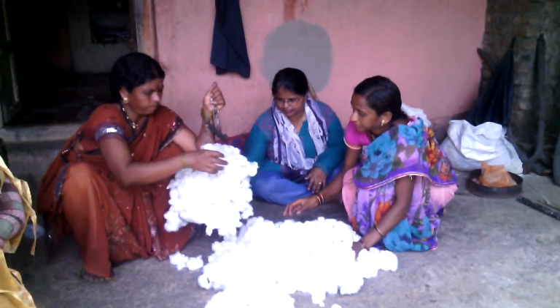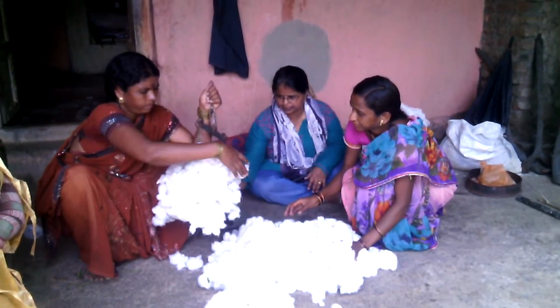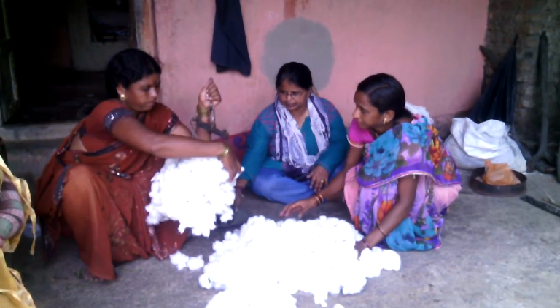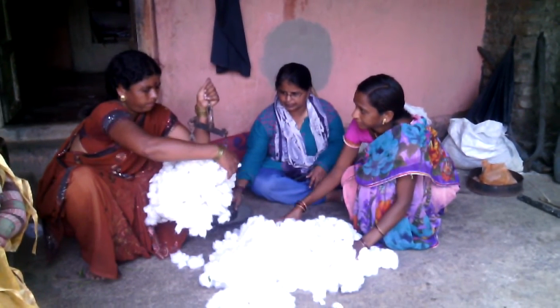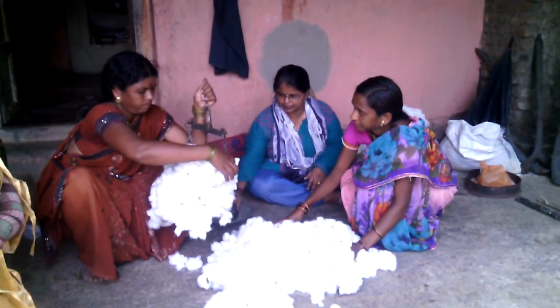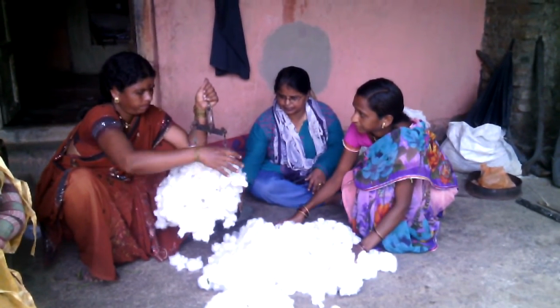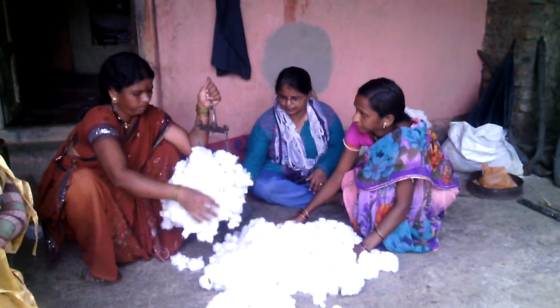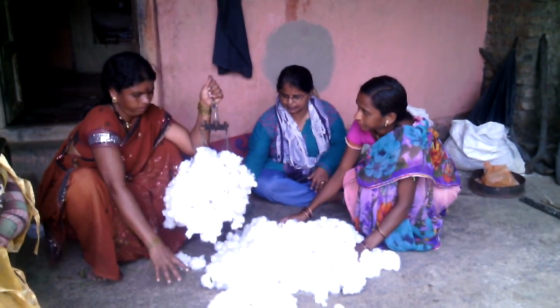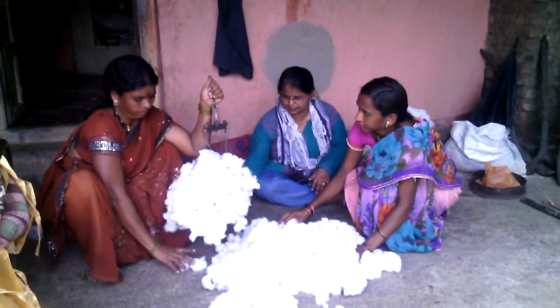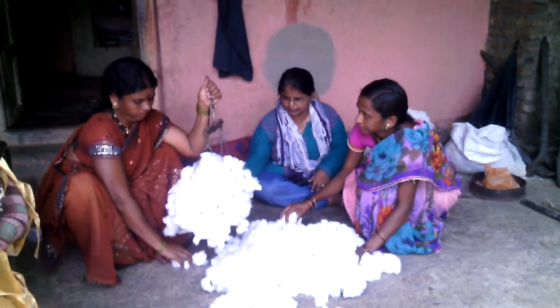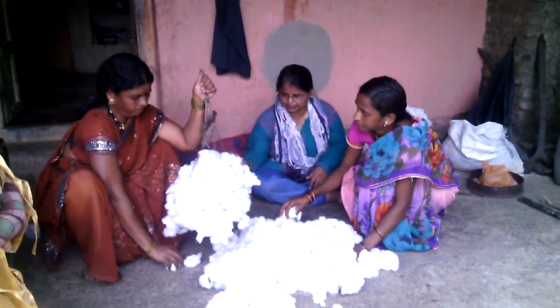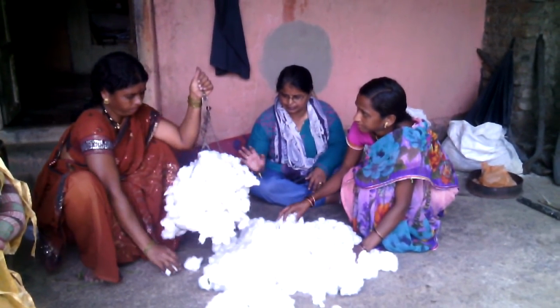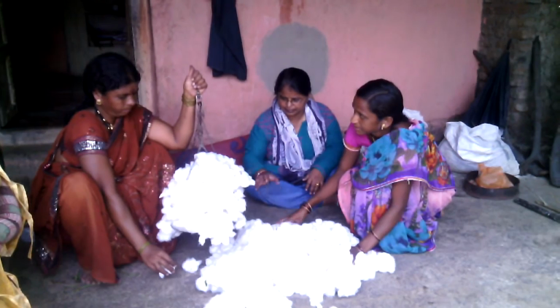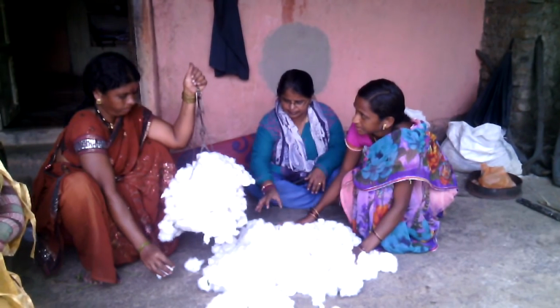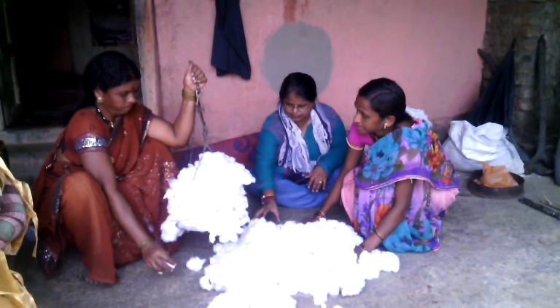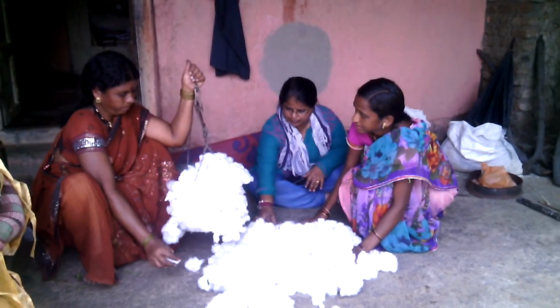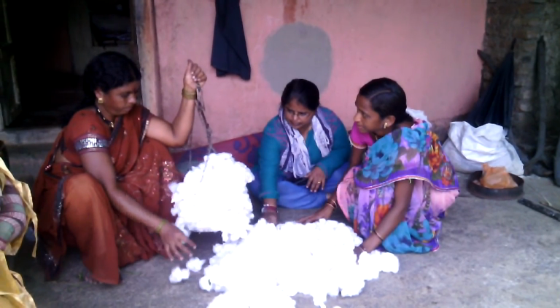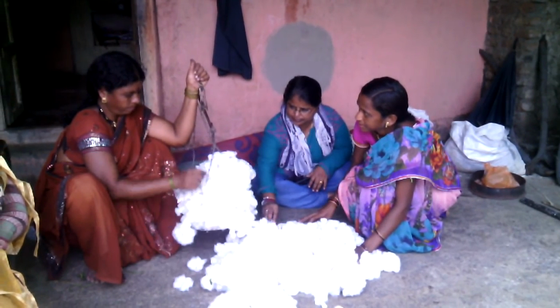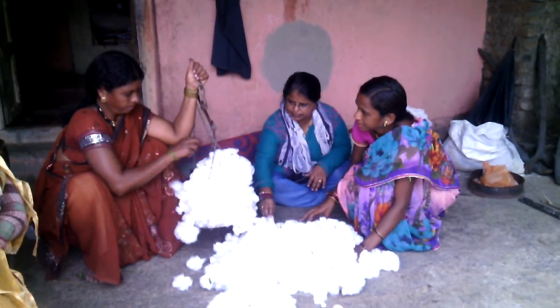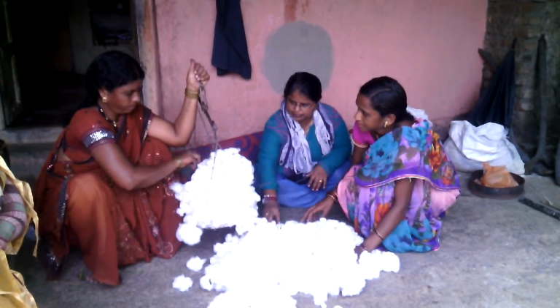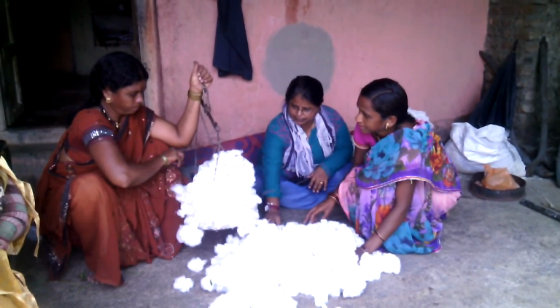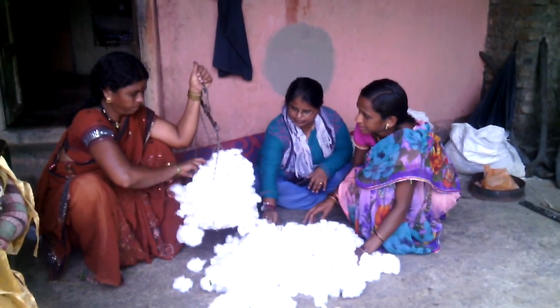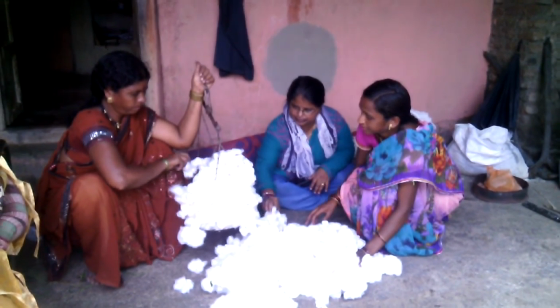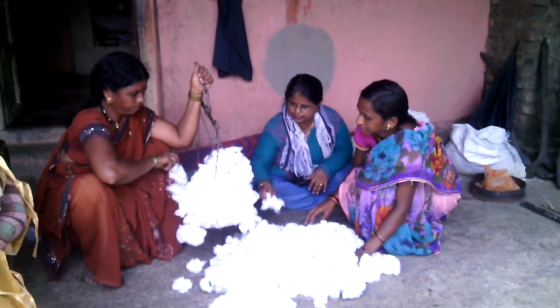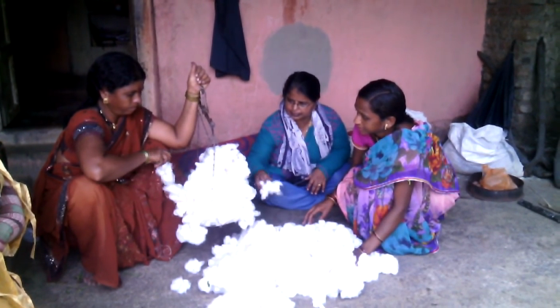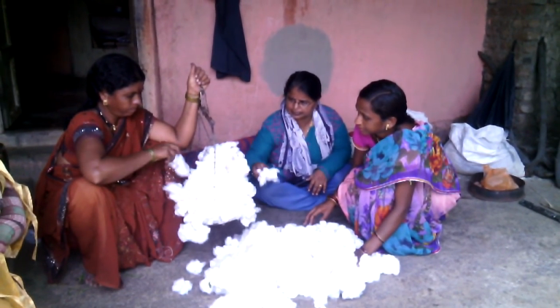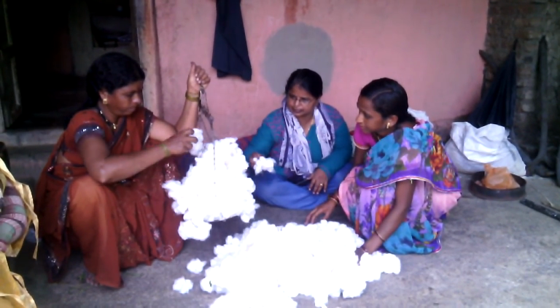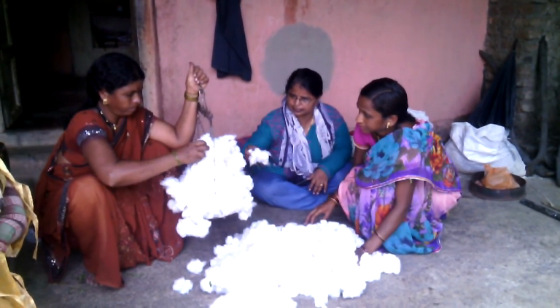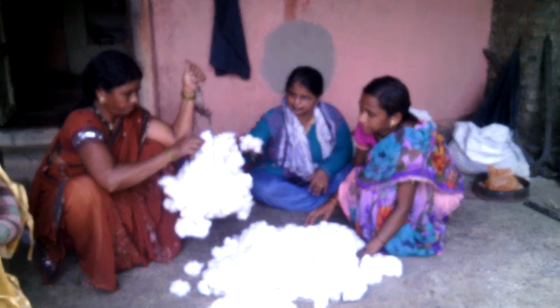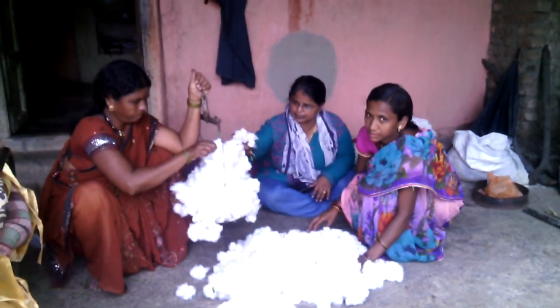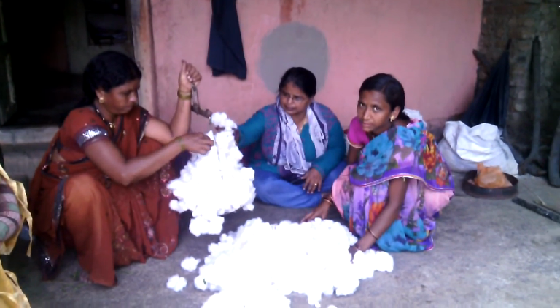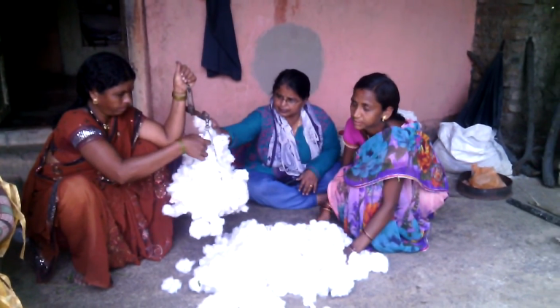This is the third step, in which the cotton collected is being weighed.